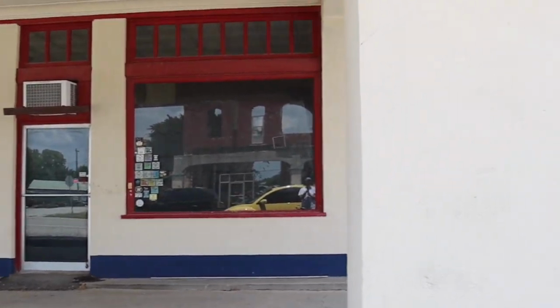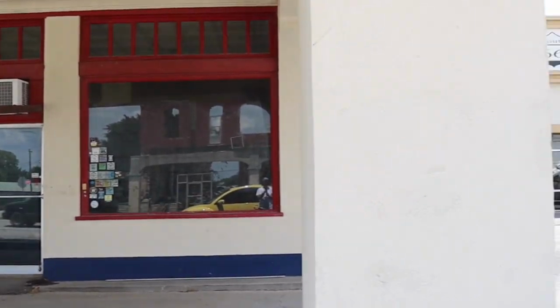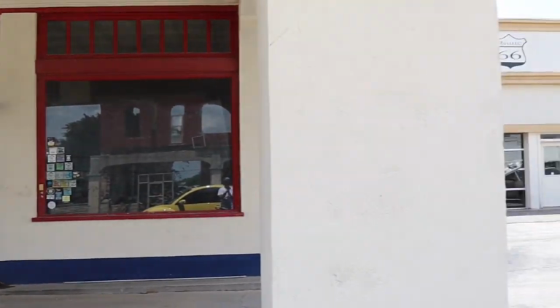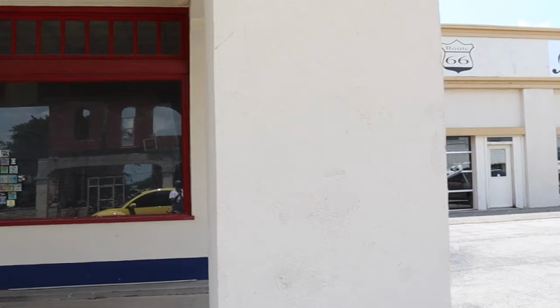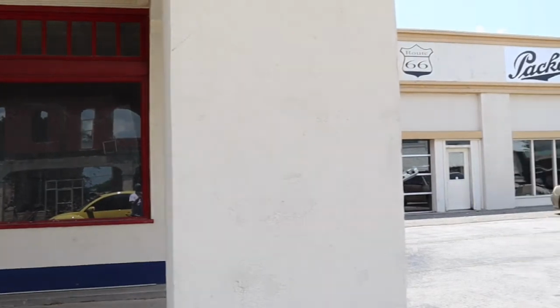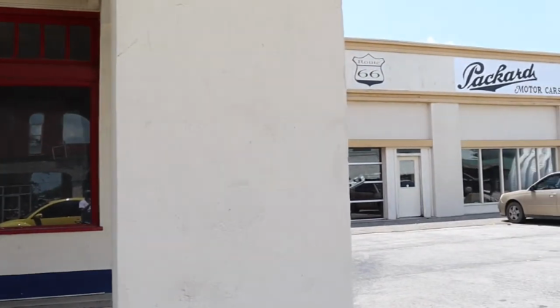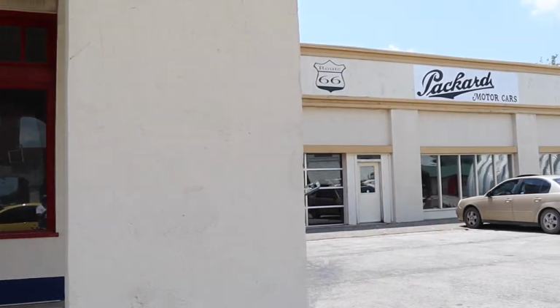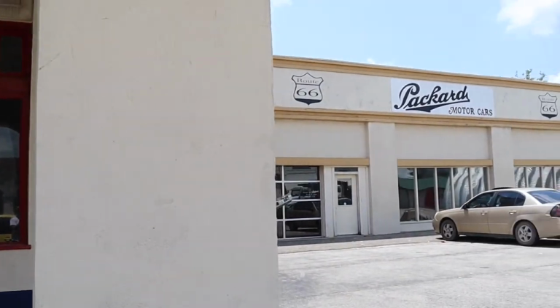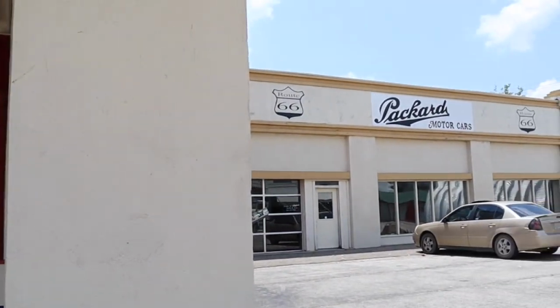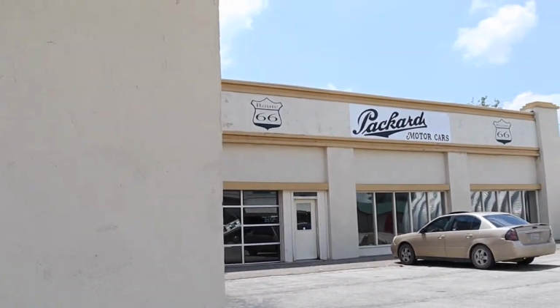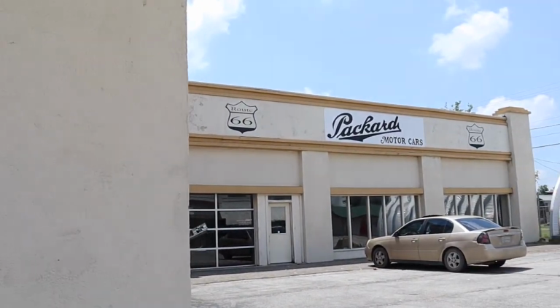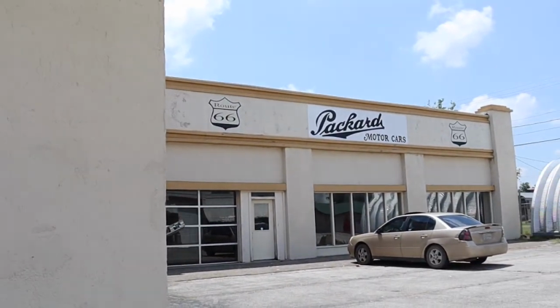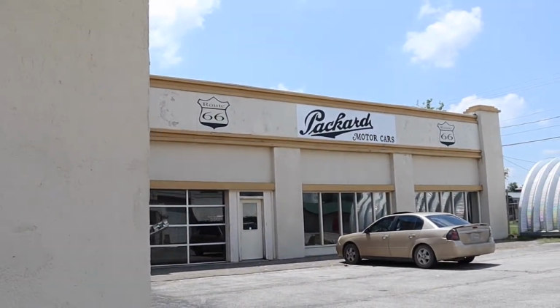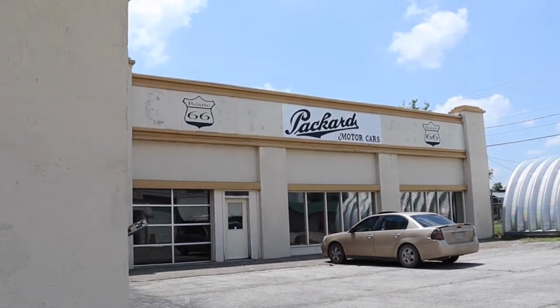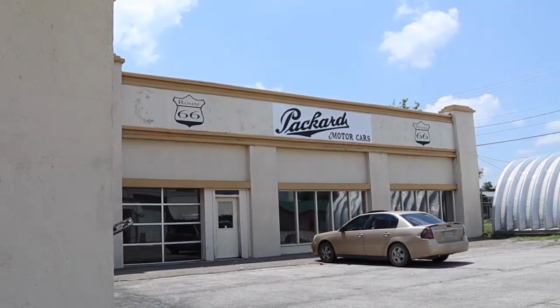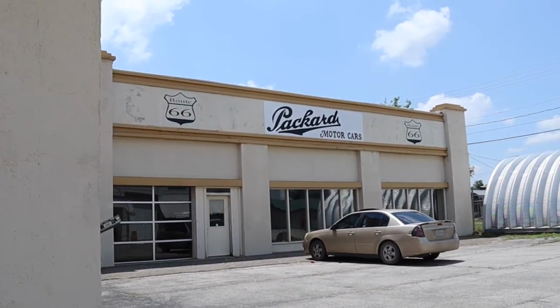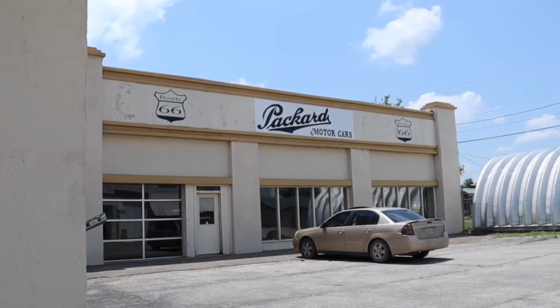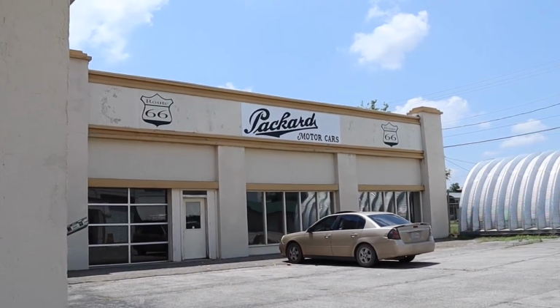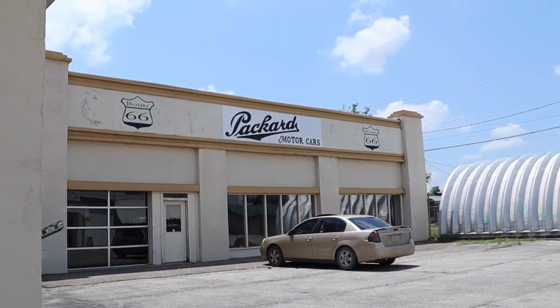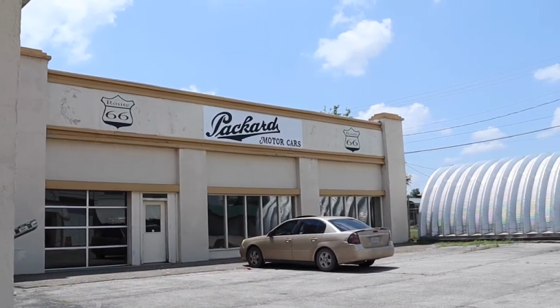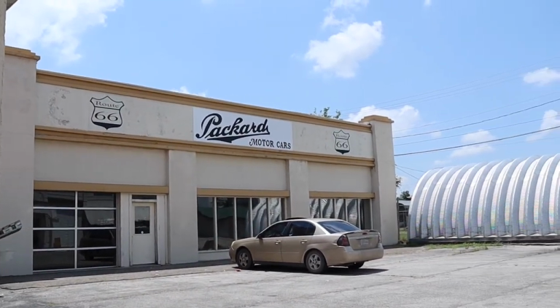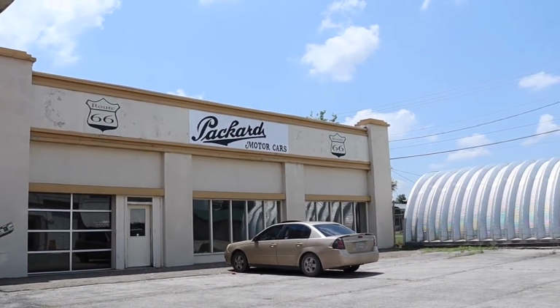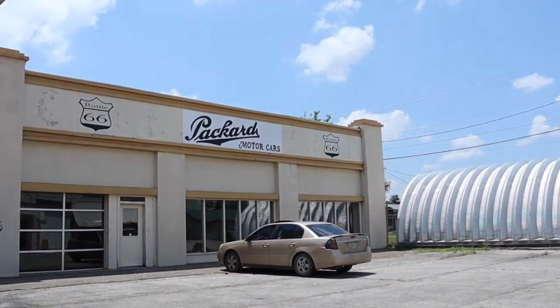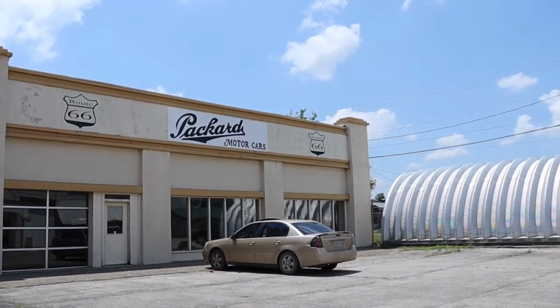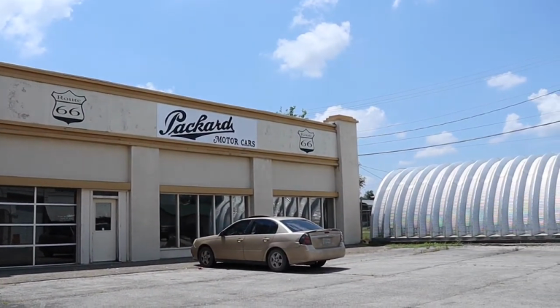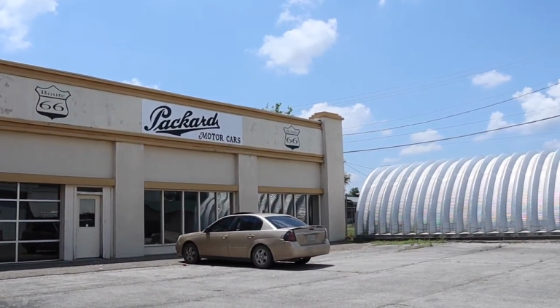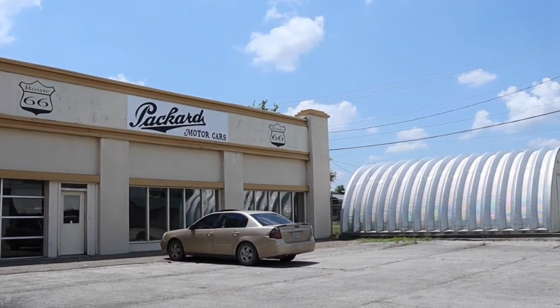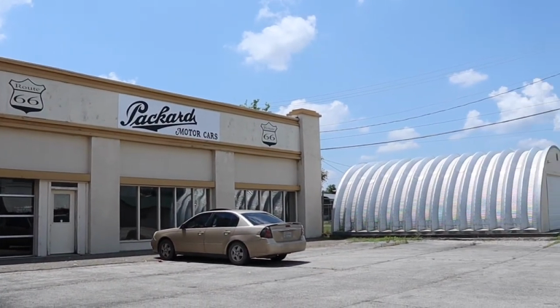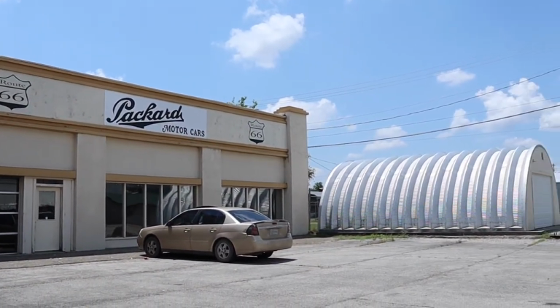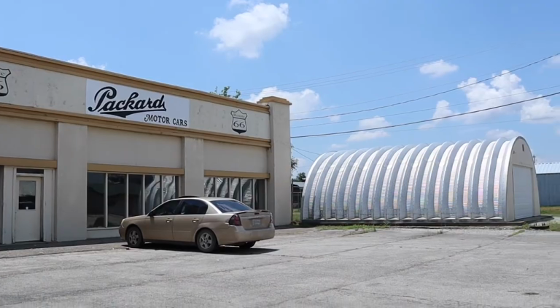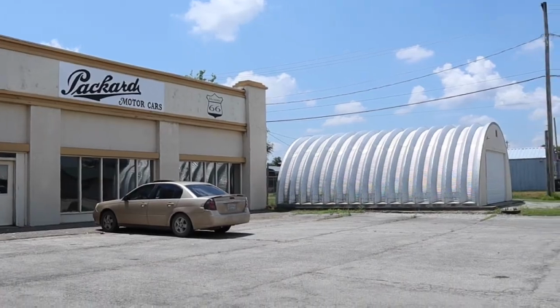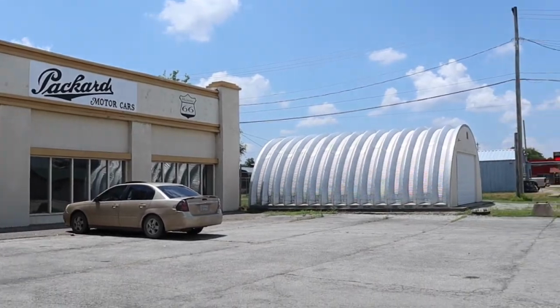The owner died, so the automobiles were sold, and as of right now the museum is closed.